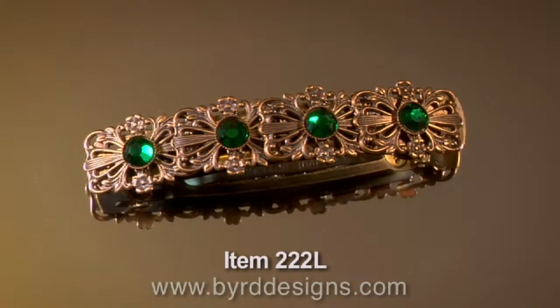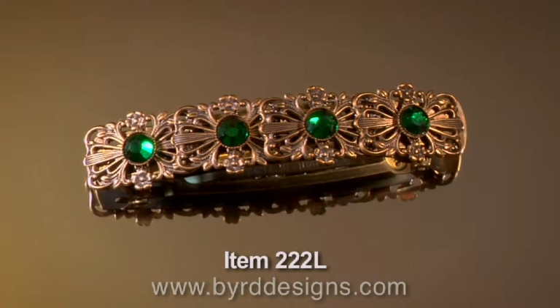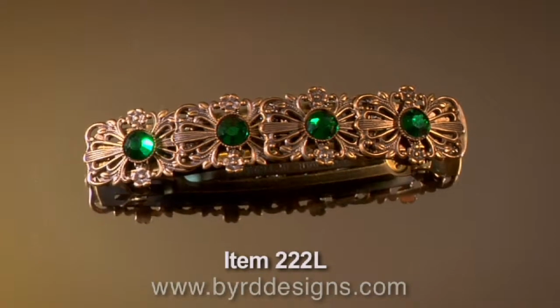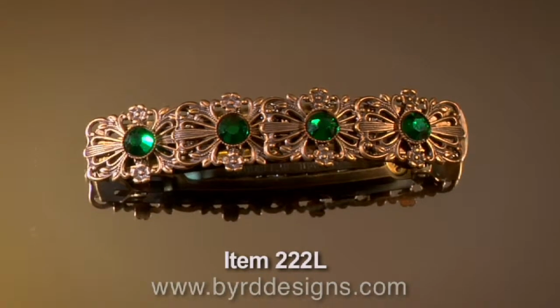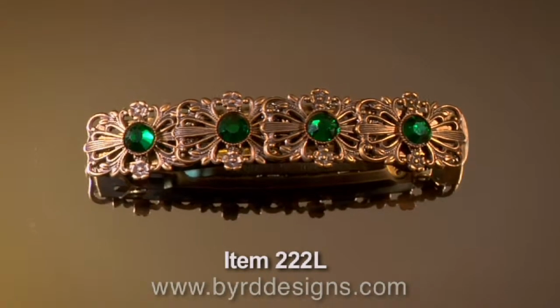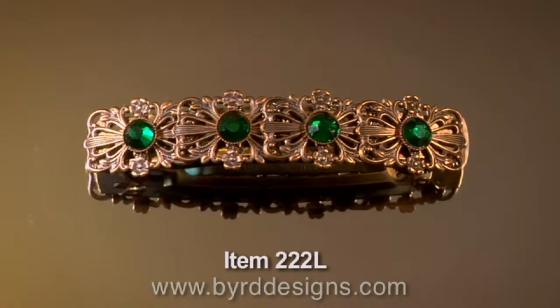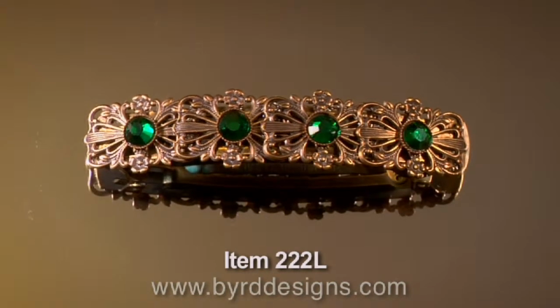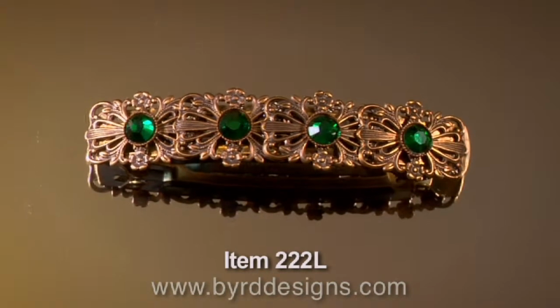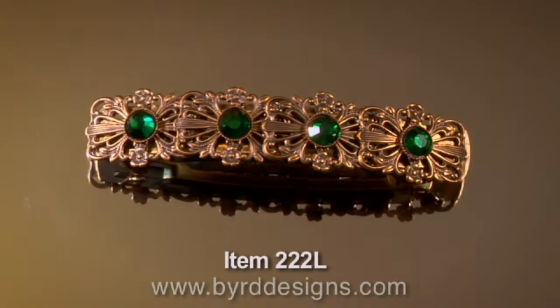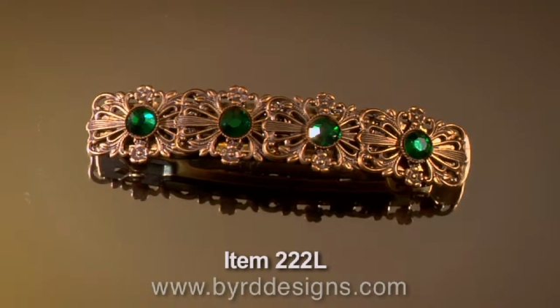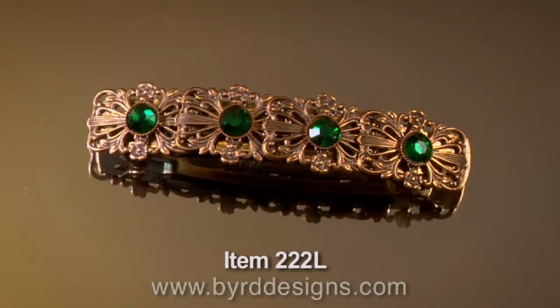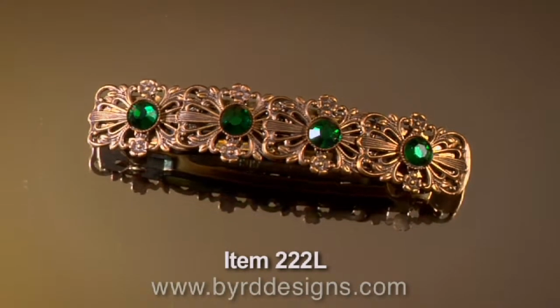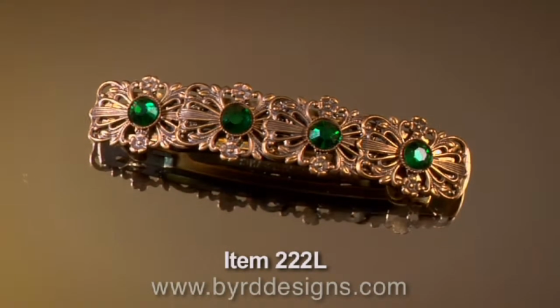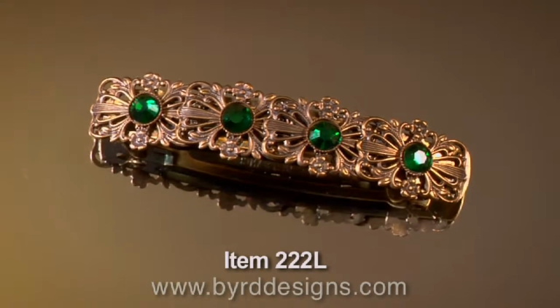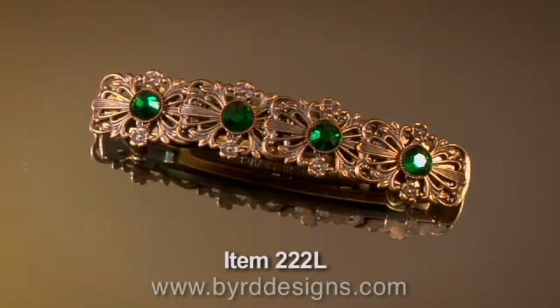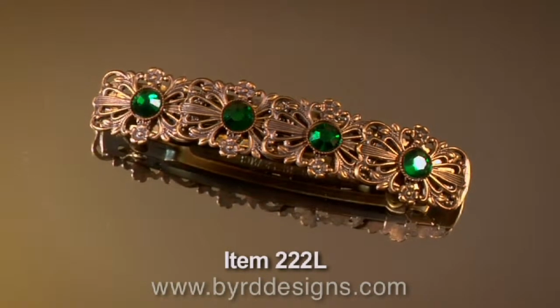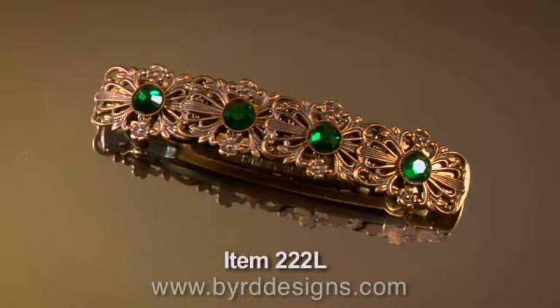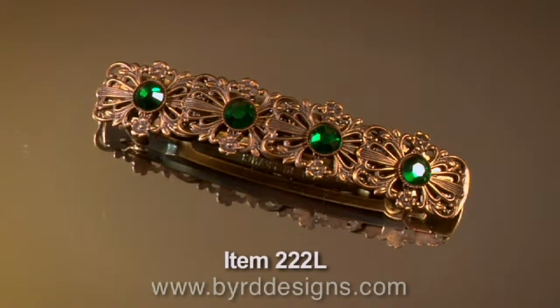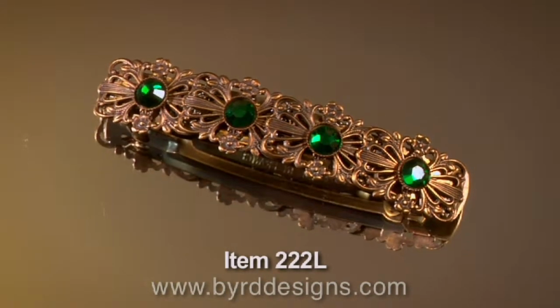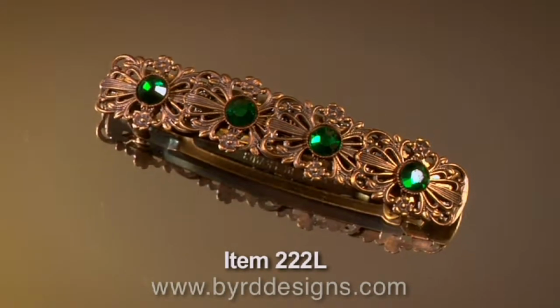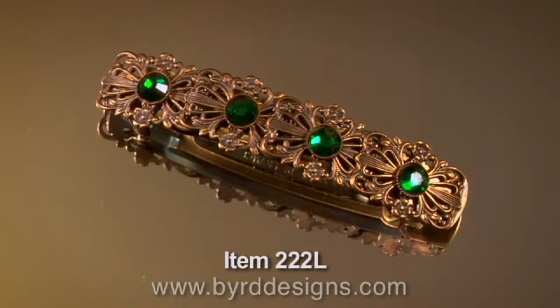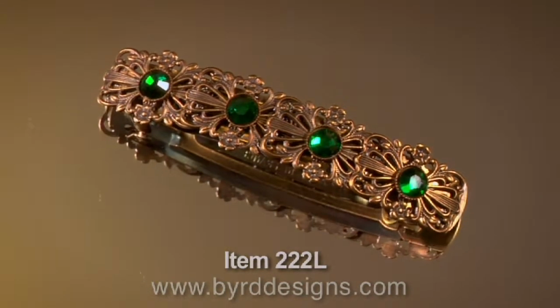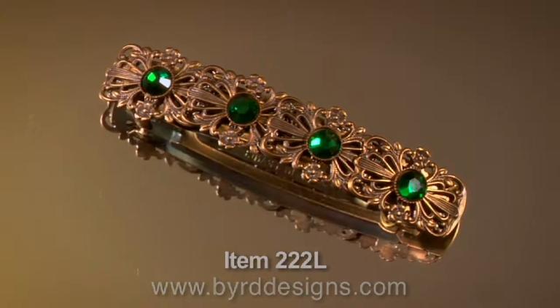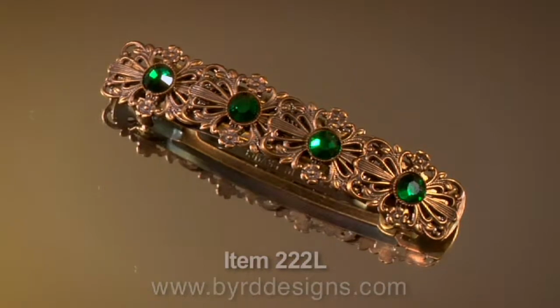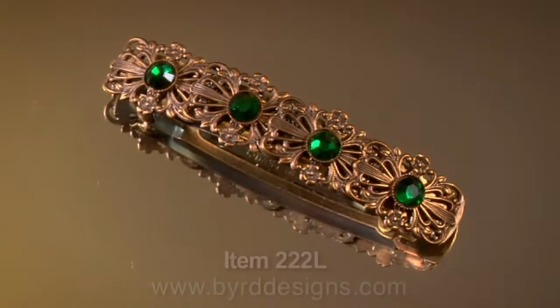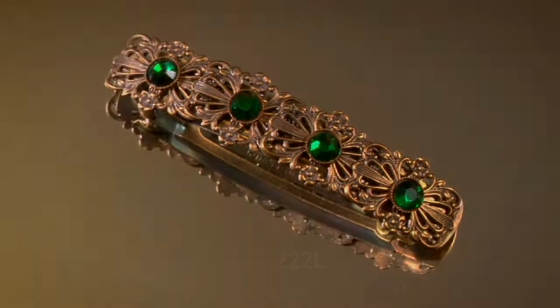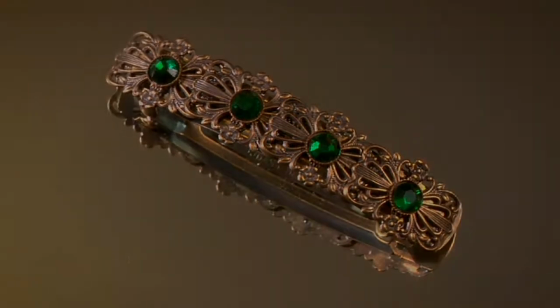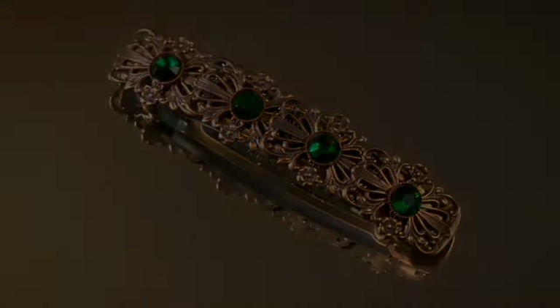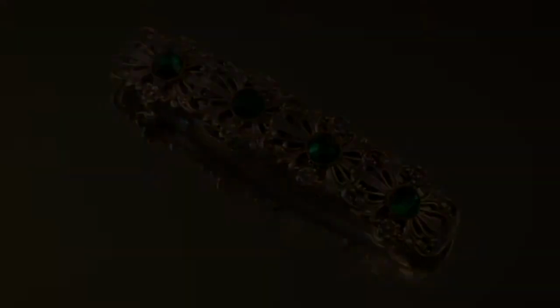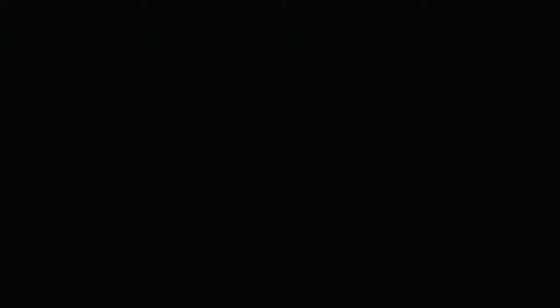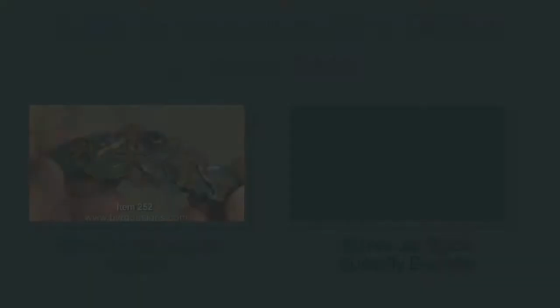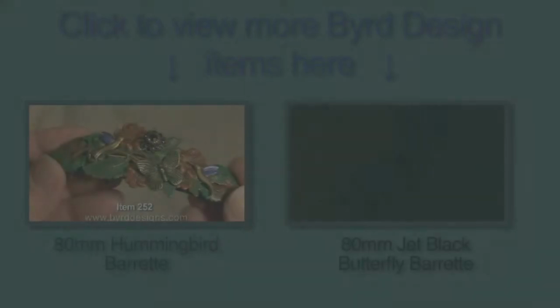We also make this in a smaller 60 millimeter version, the 2-2-2. Look for it on our website.